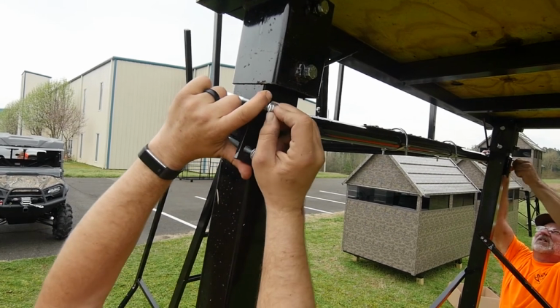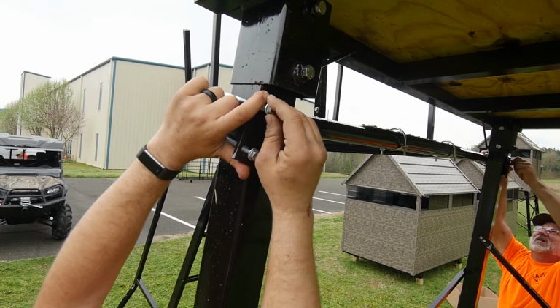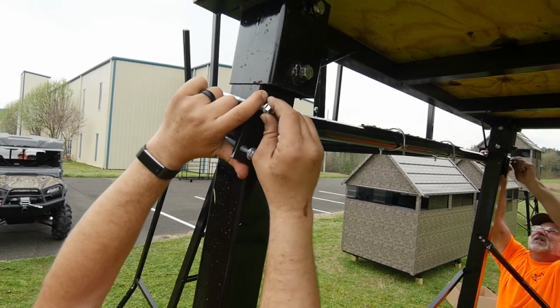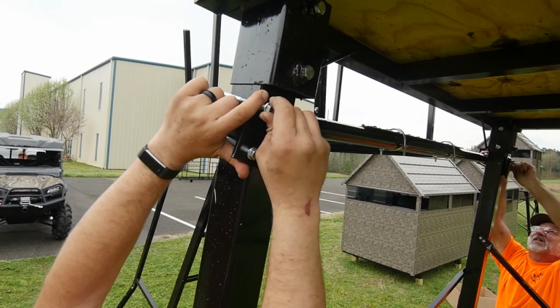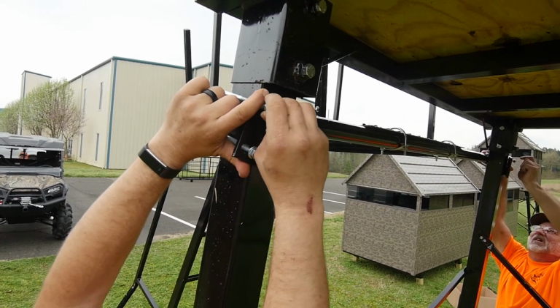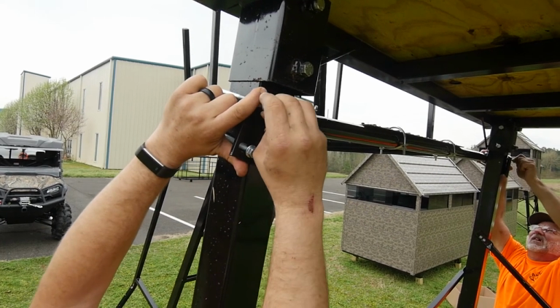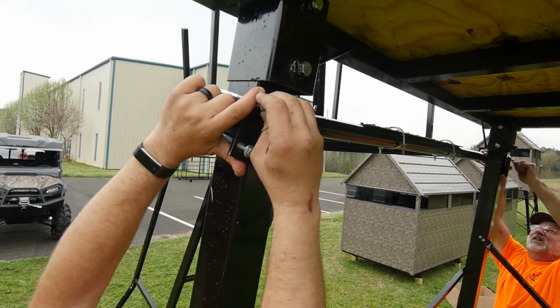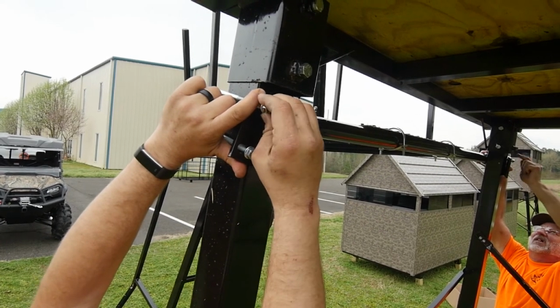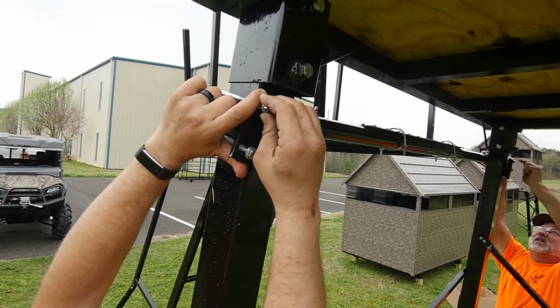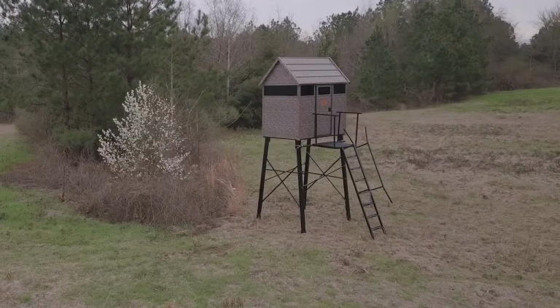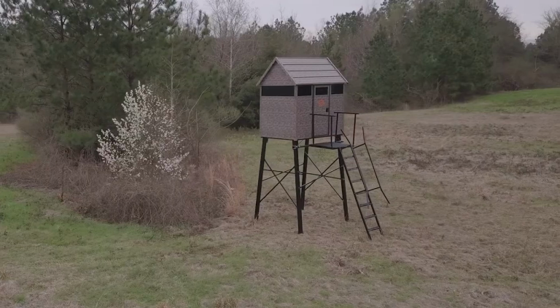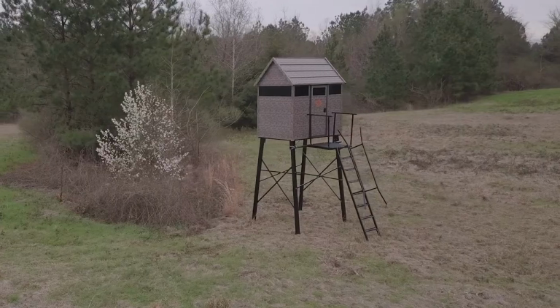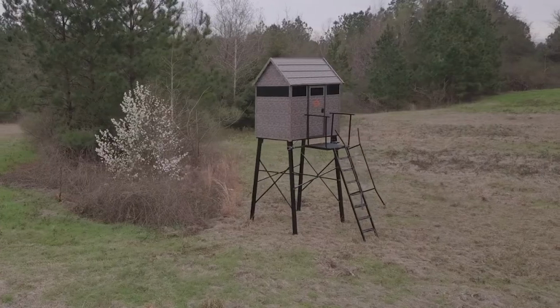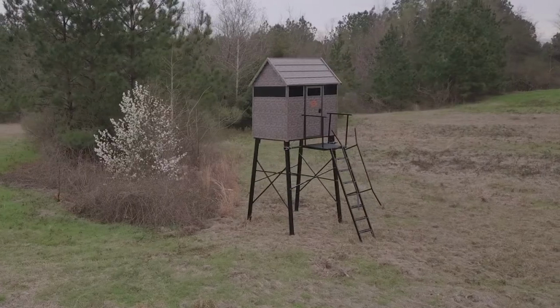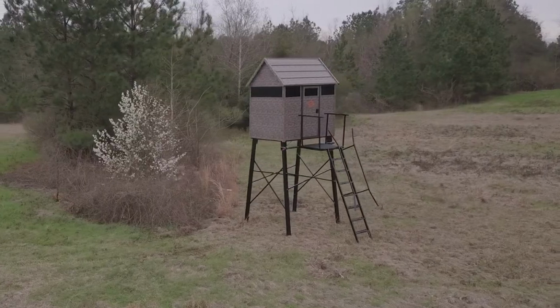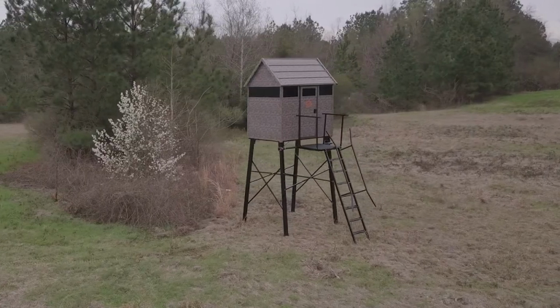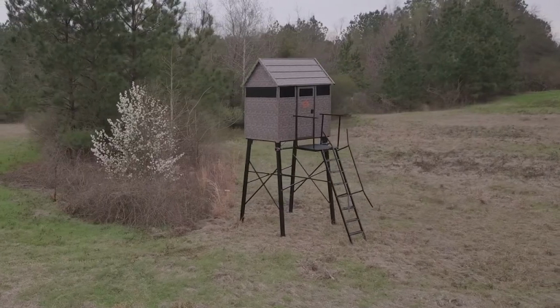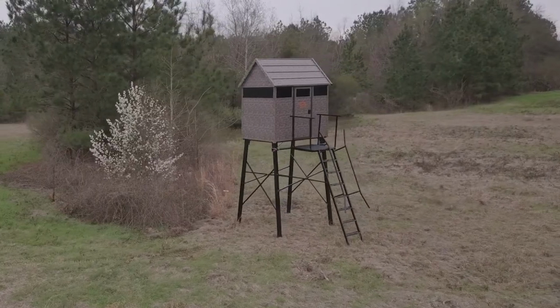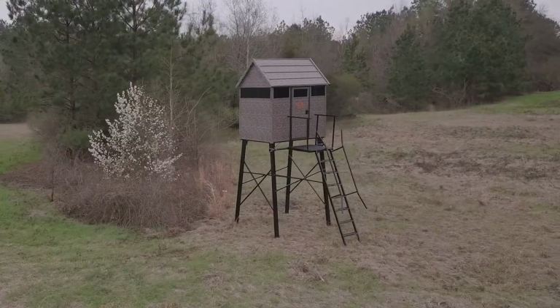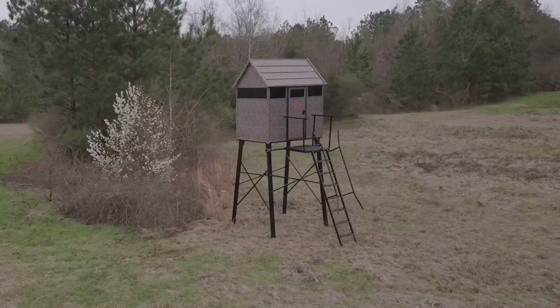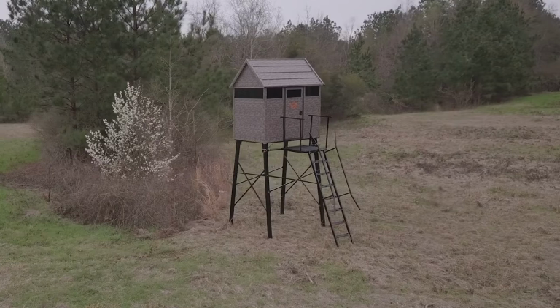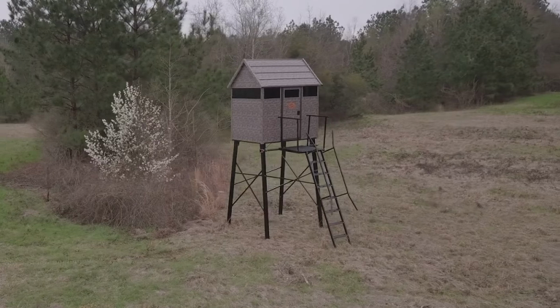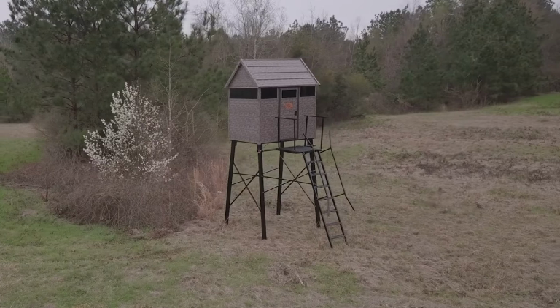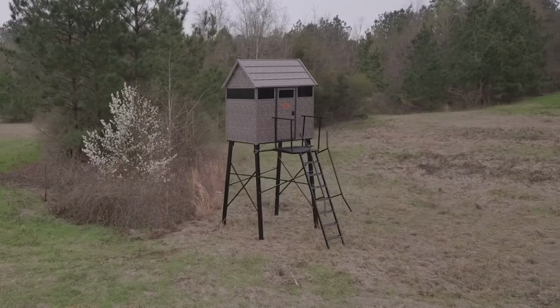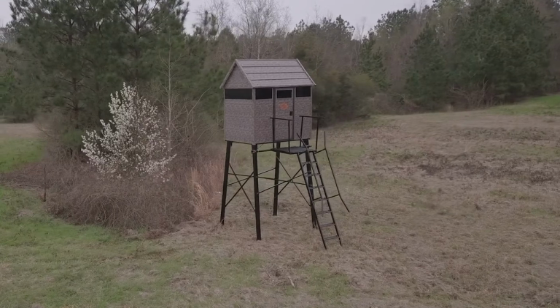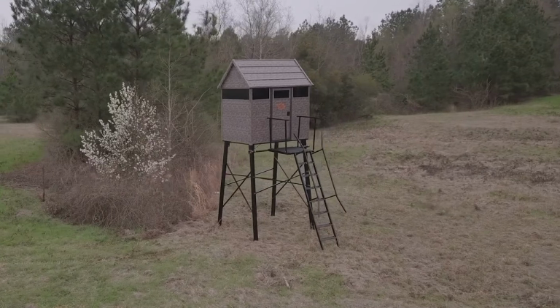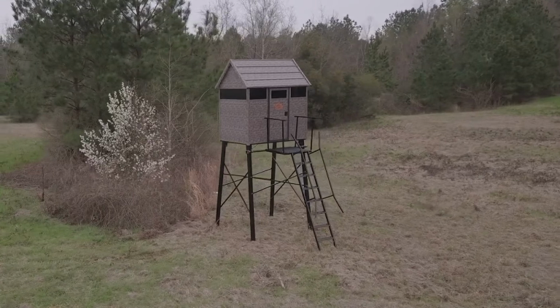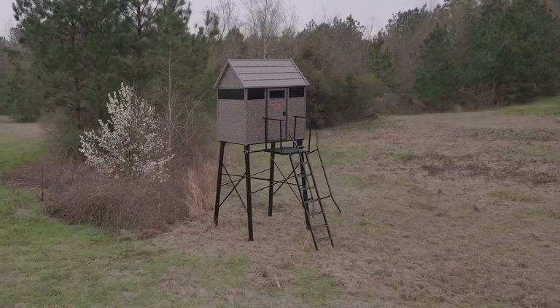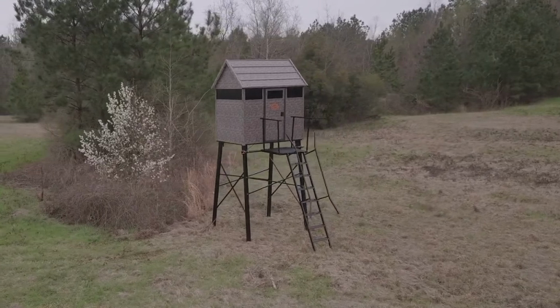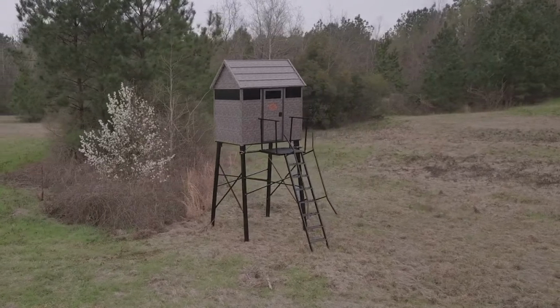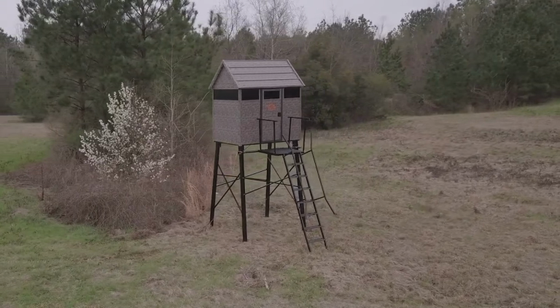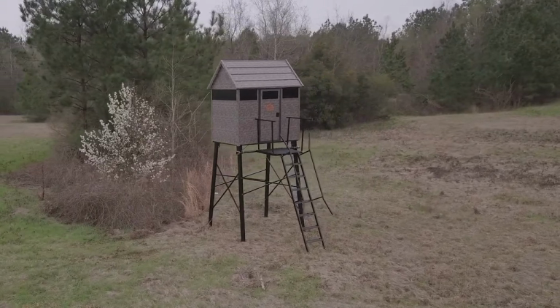This is how you assemble the stair and leg assembly to the Antler Shed deer blinds.